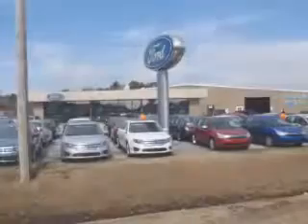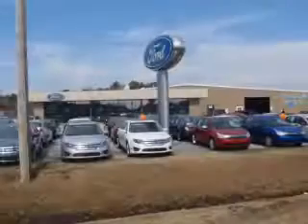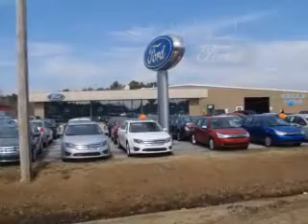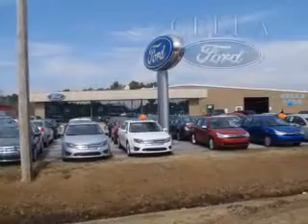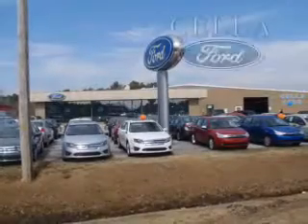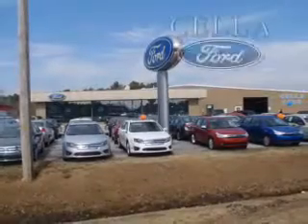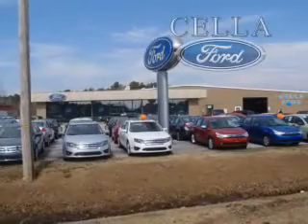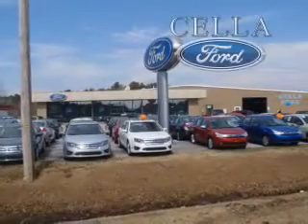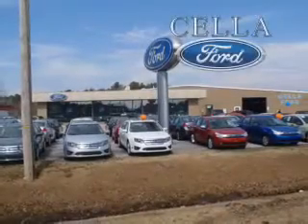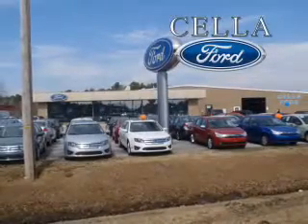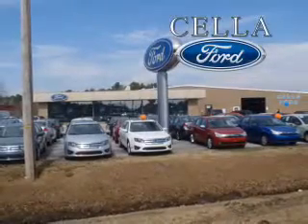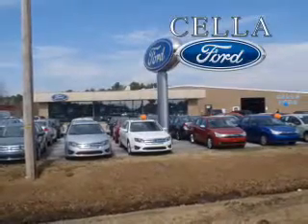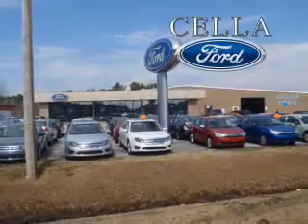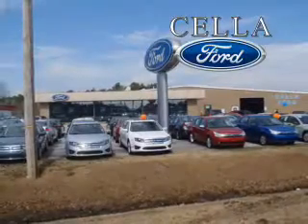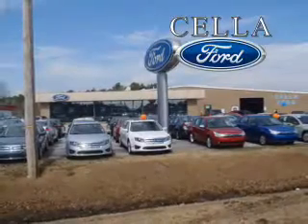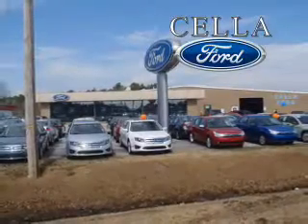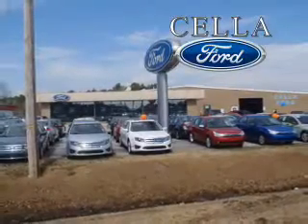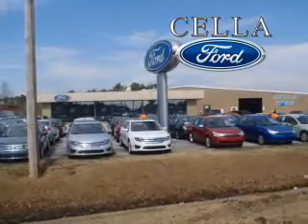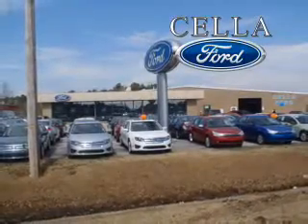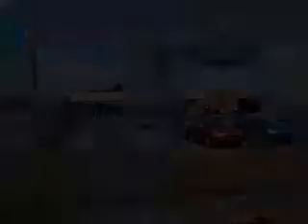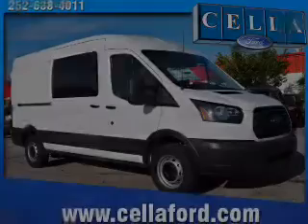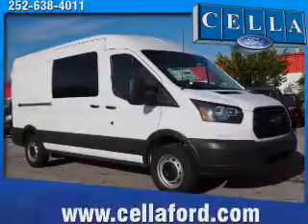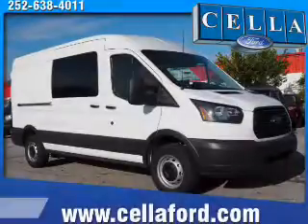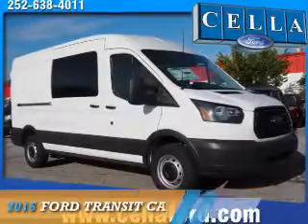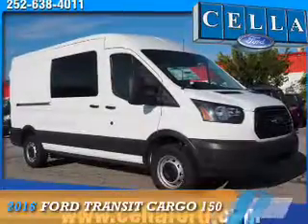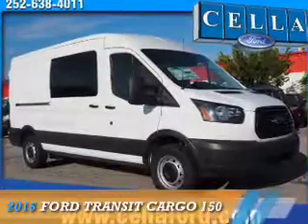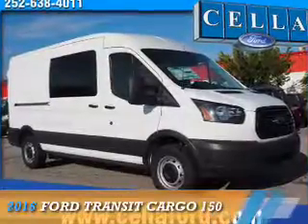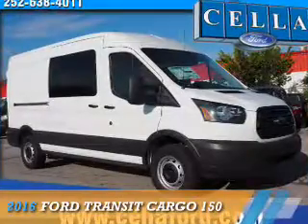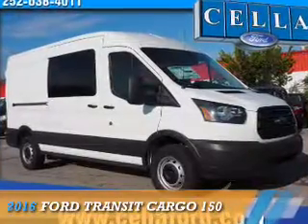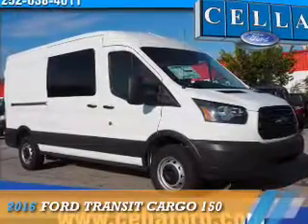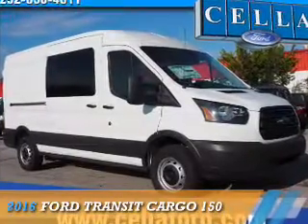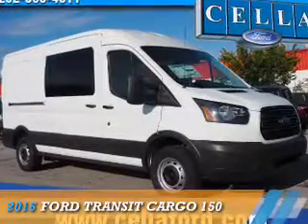Sell a Ford, creating customers for life. This could be the vehicle you're looking for.